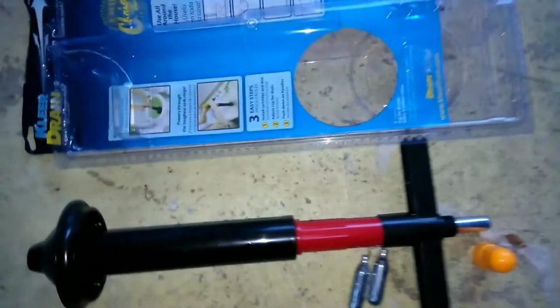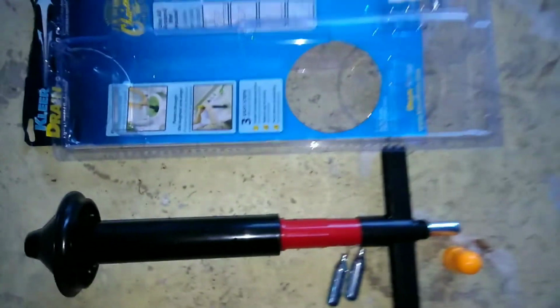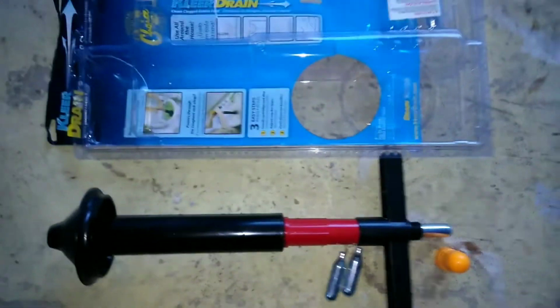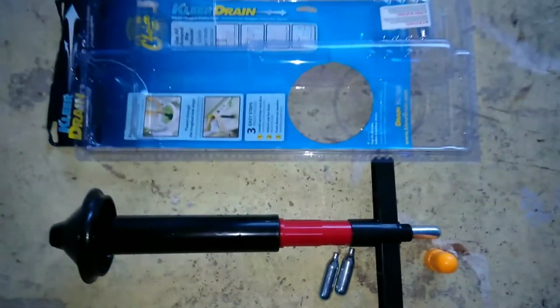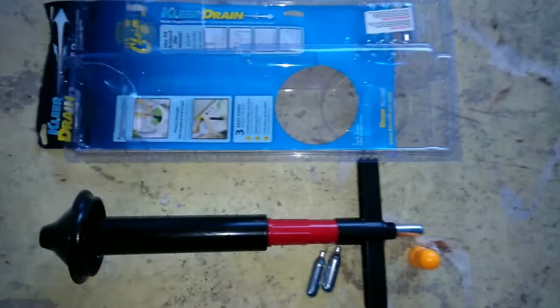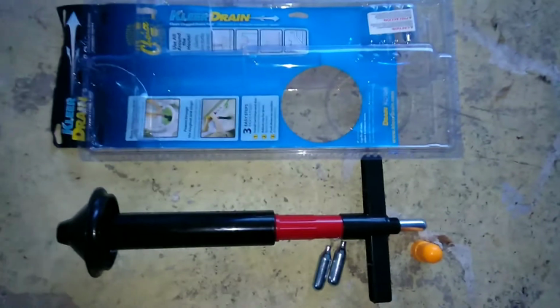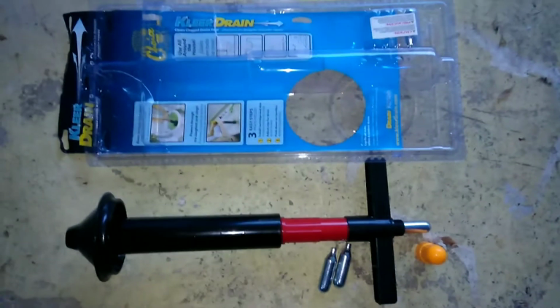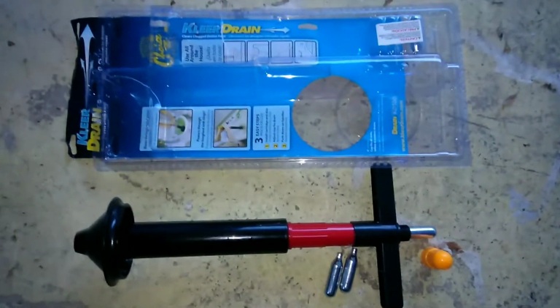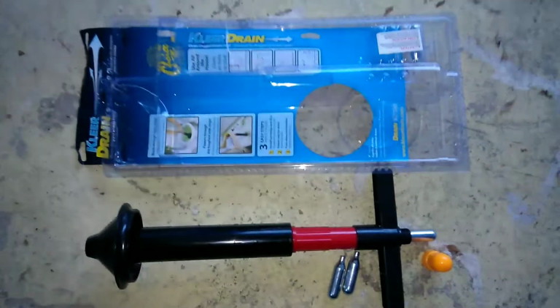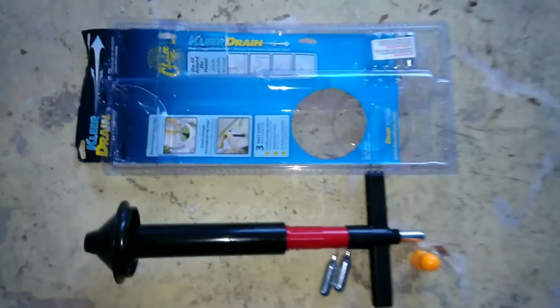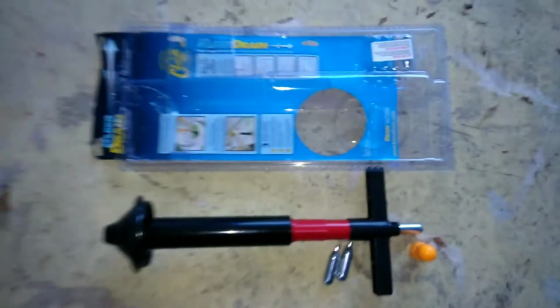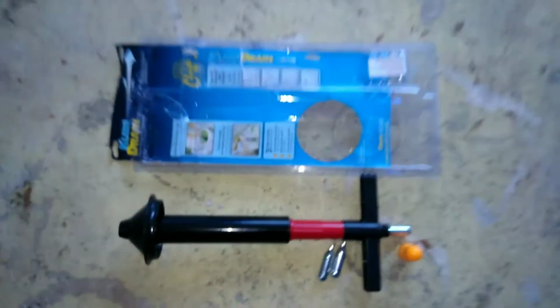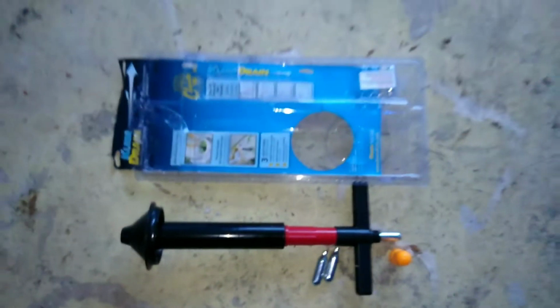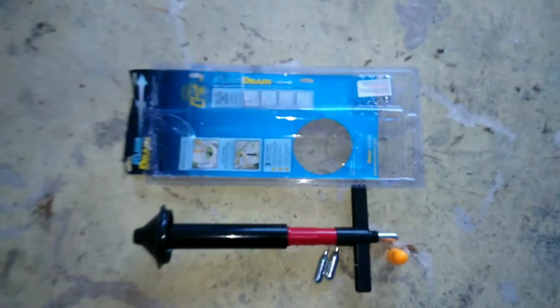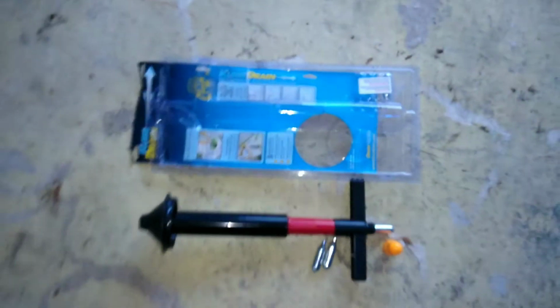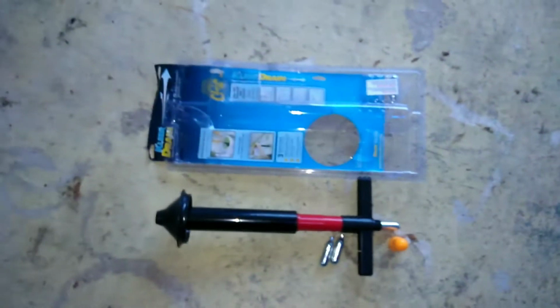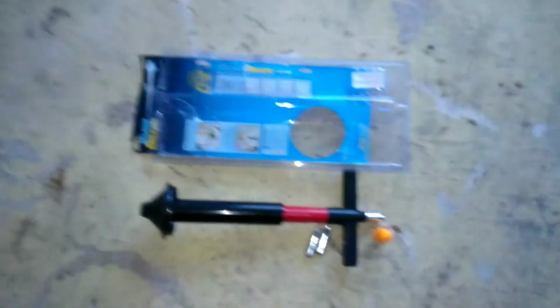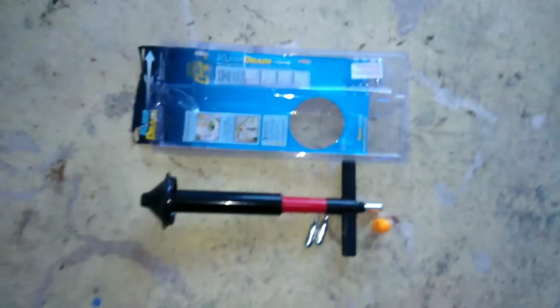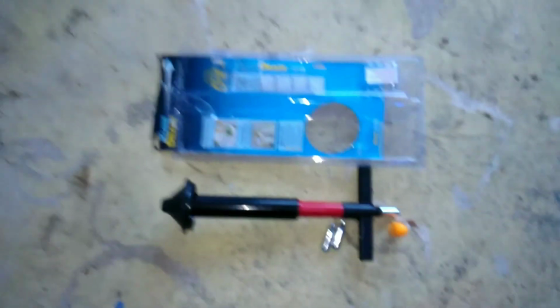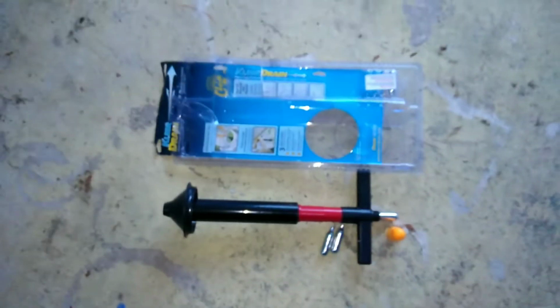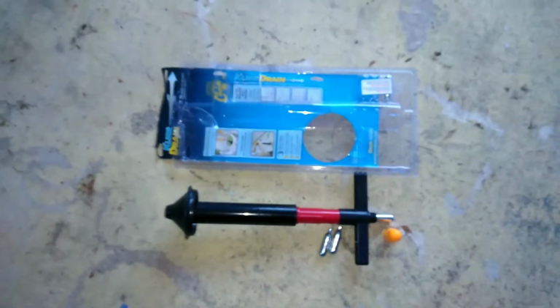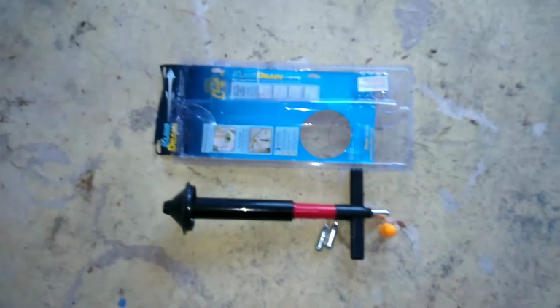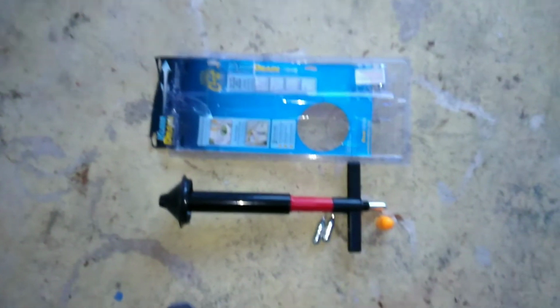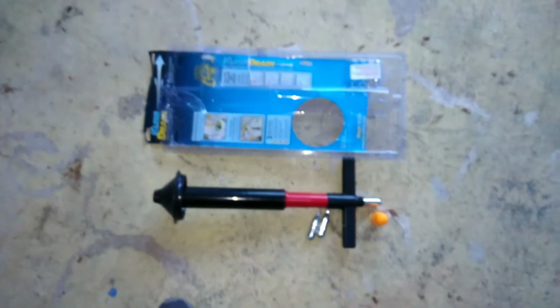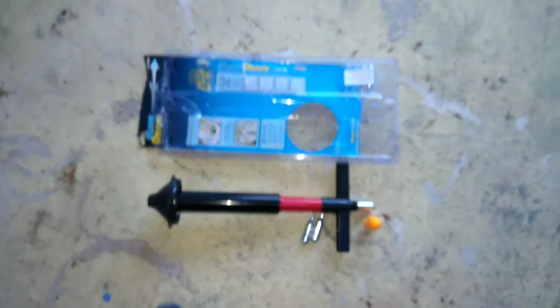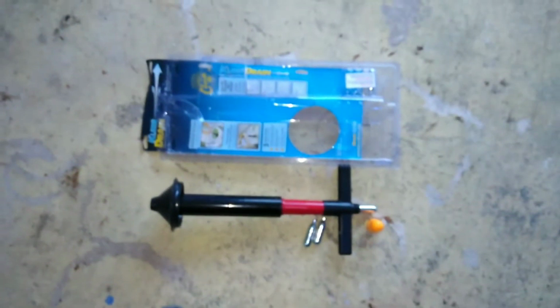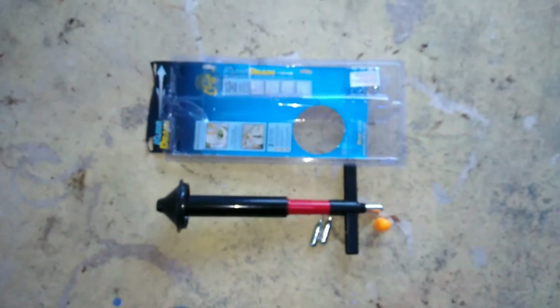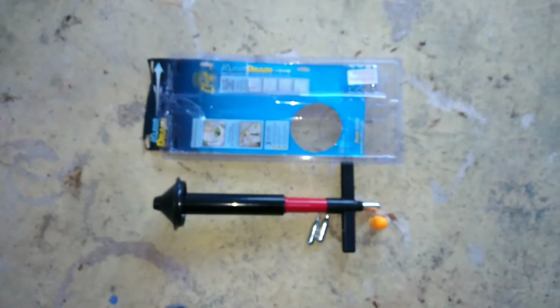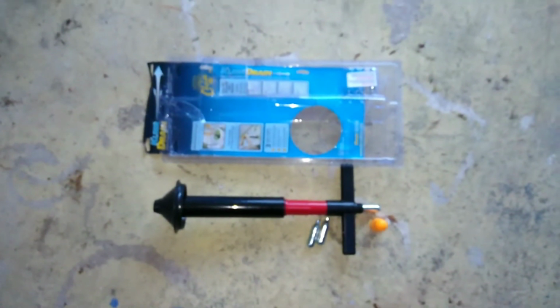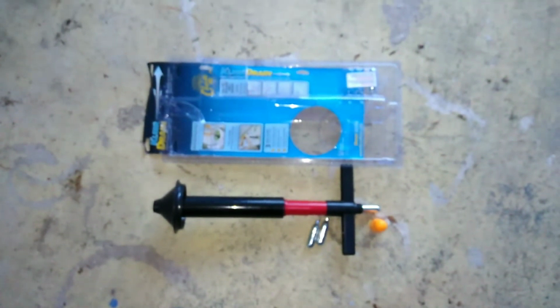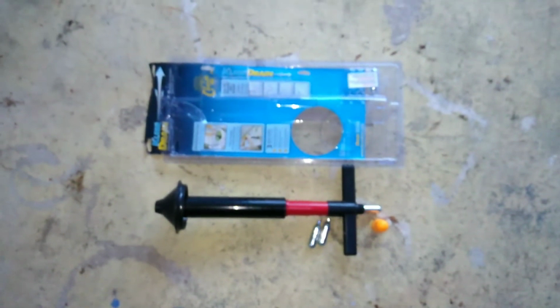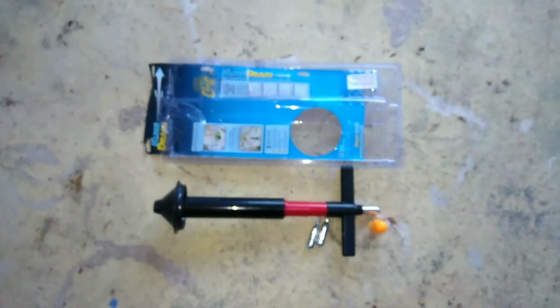So there you have it. It's a success. It did the job and I won't have to call the plumber.